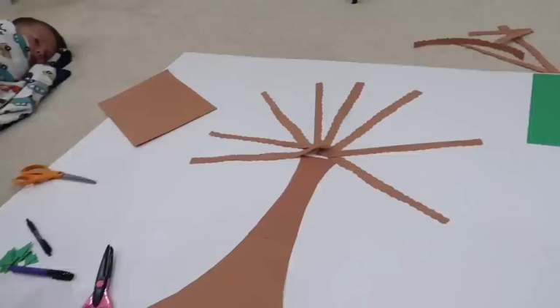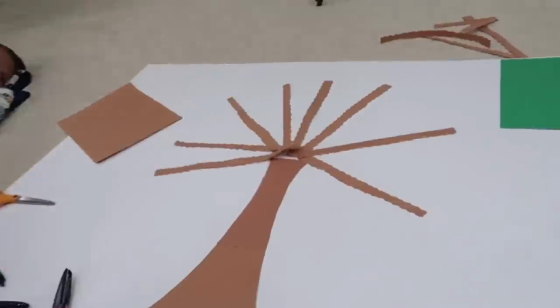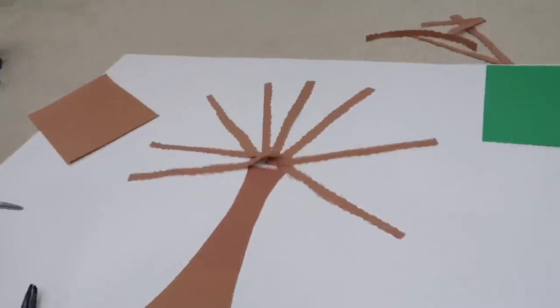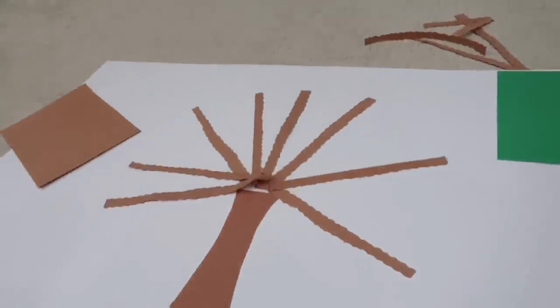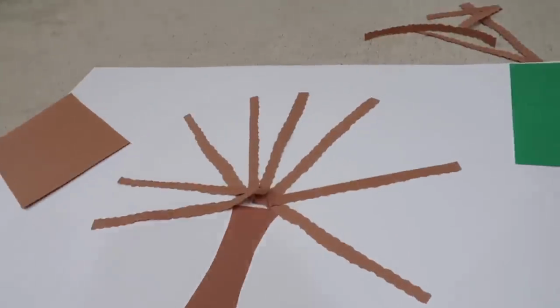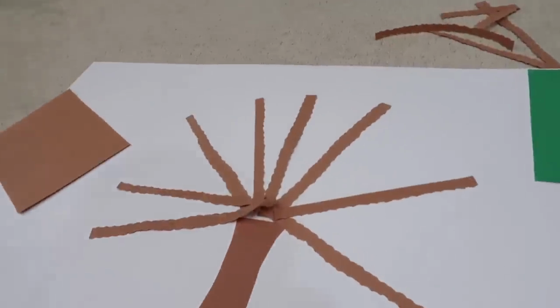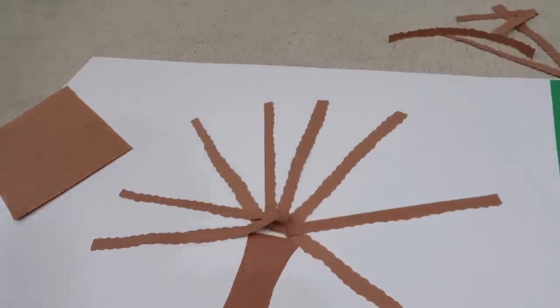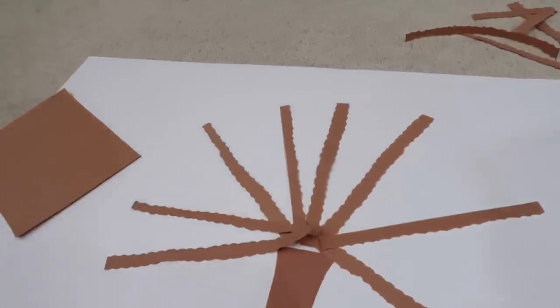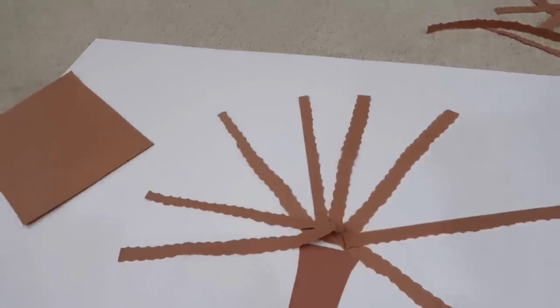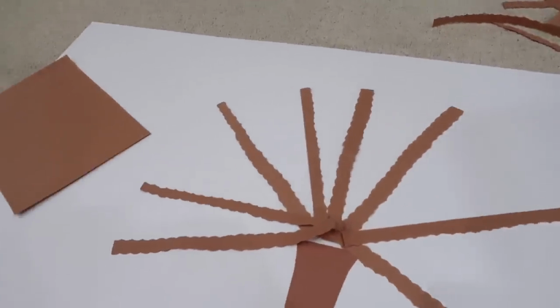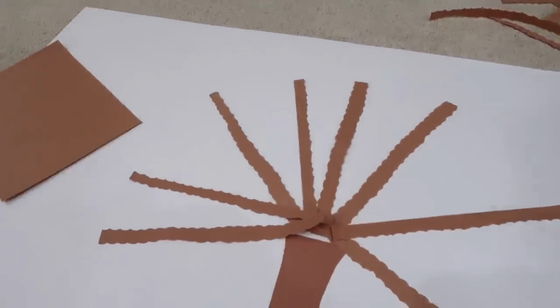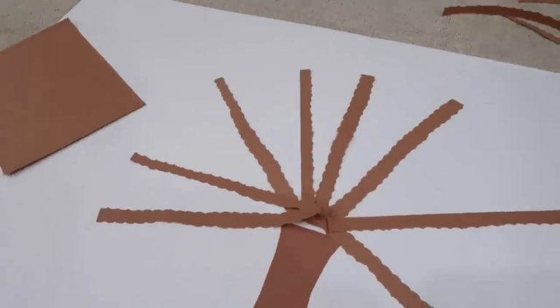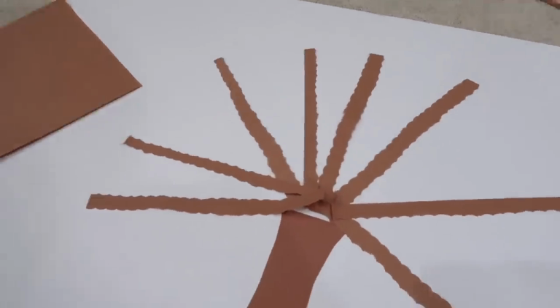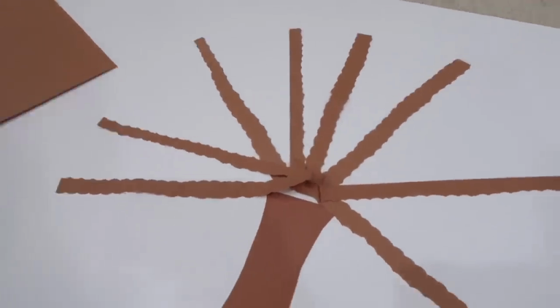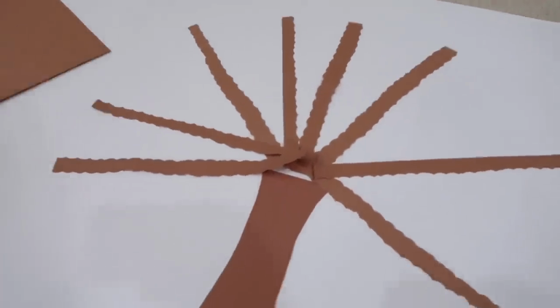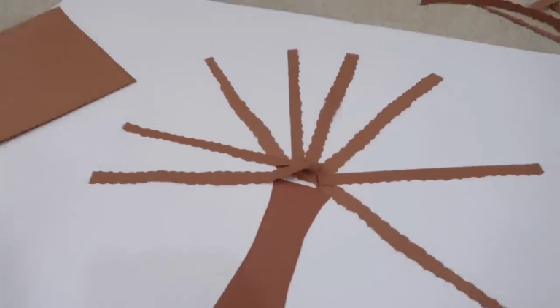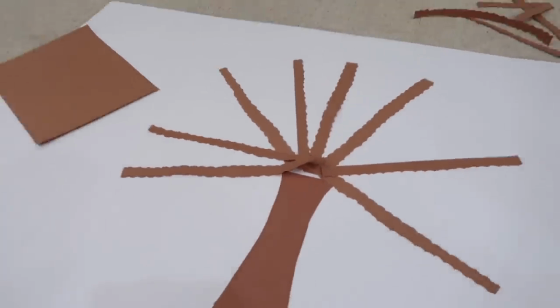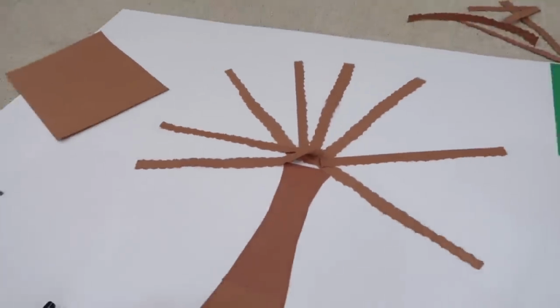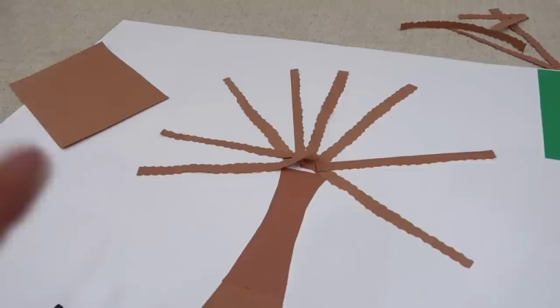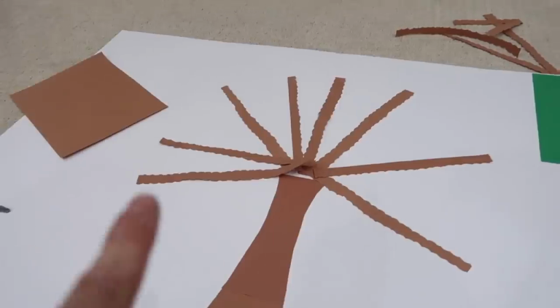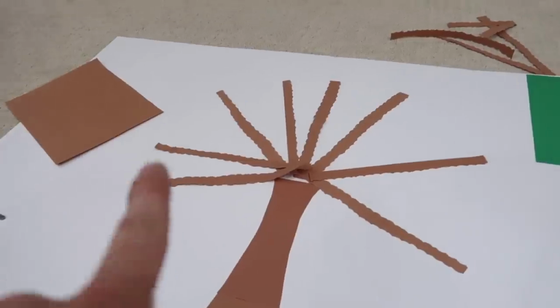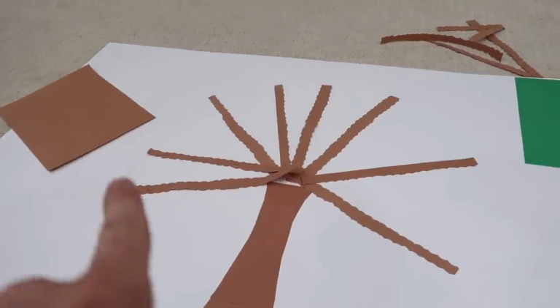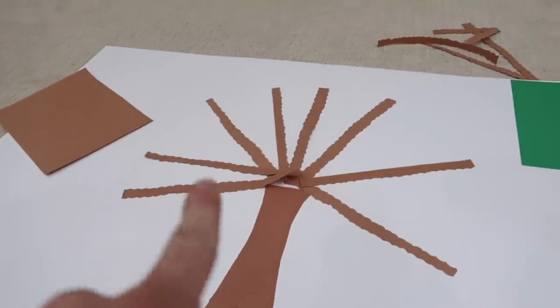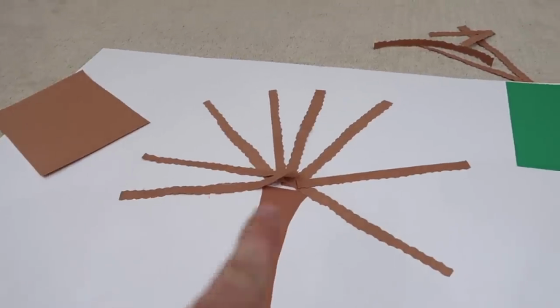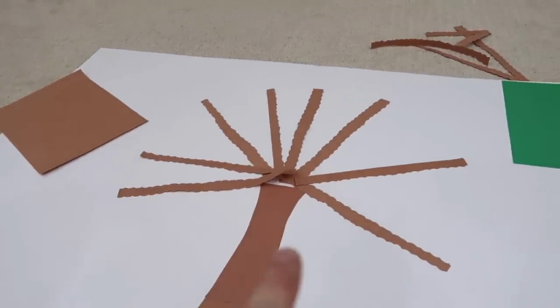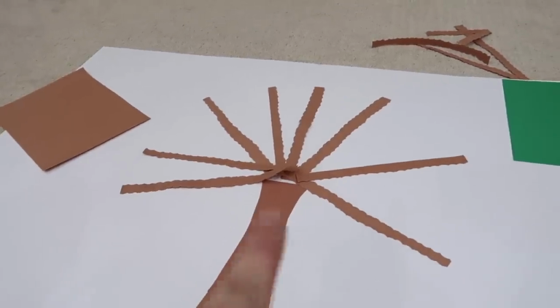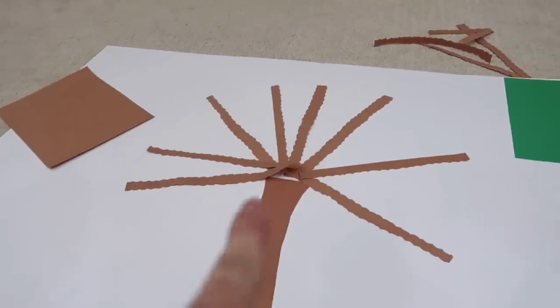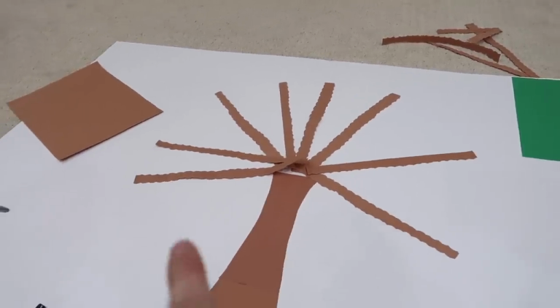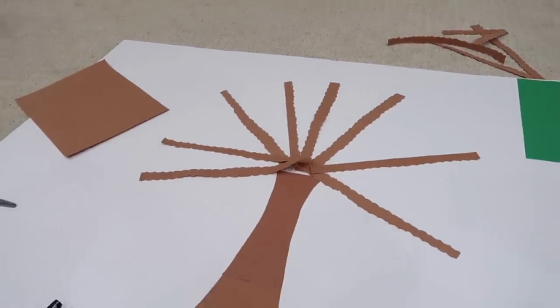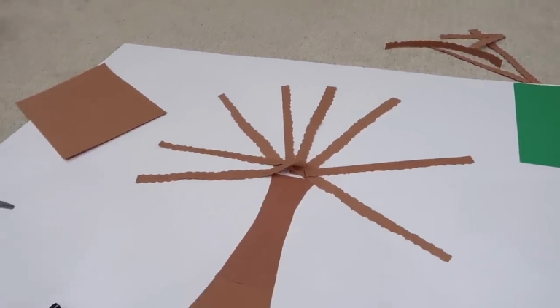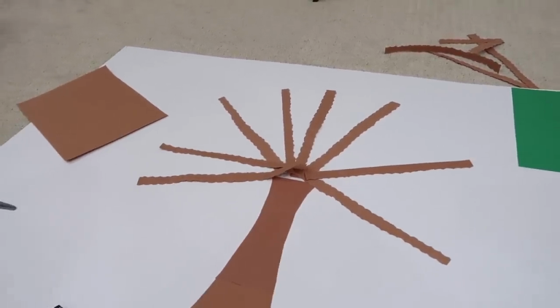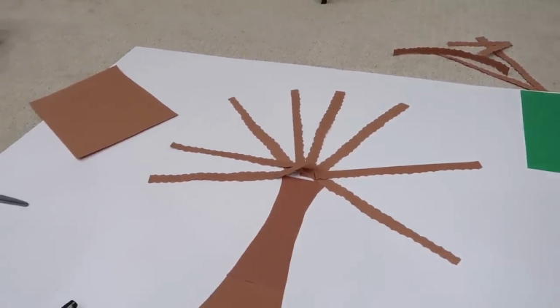Olivia, I want you to take all of these branches and glue them in the way that we've got them set.